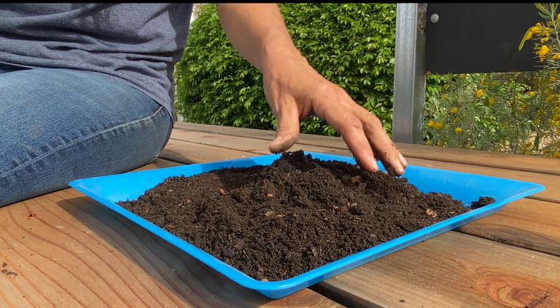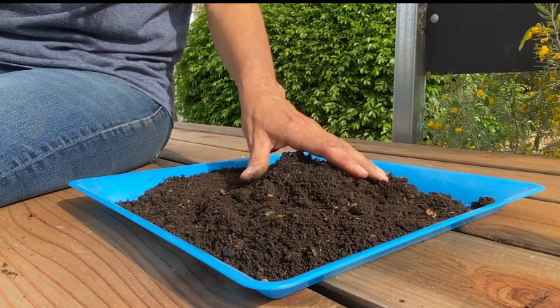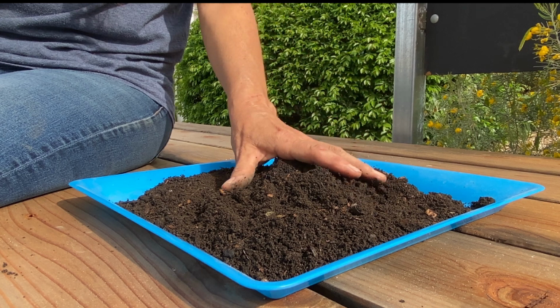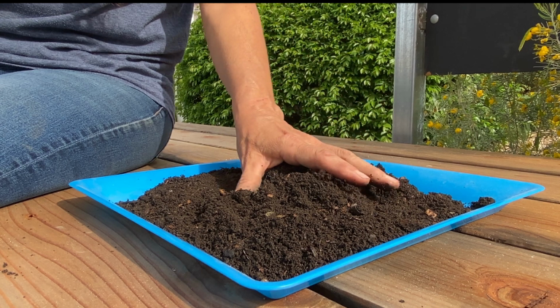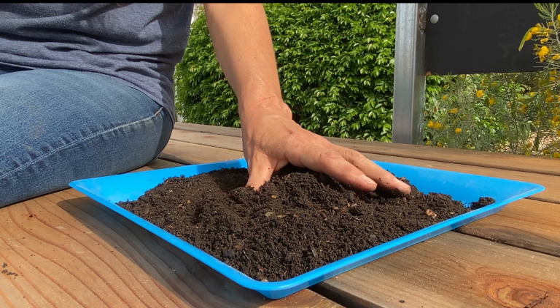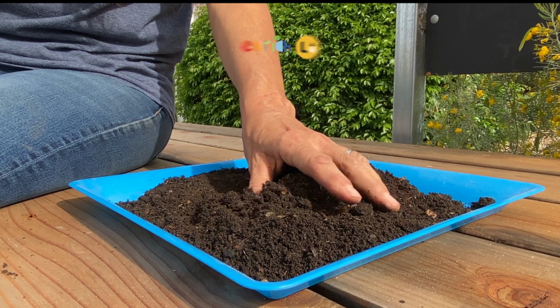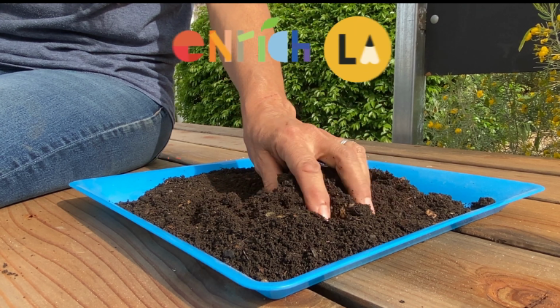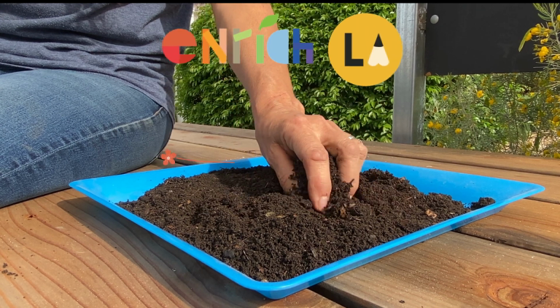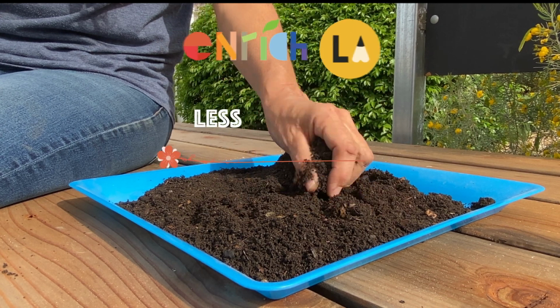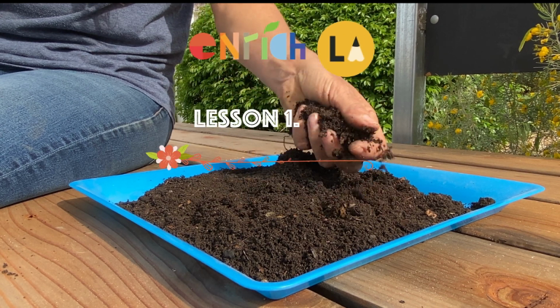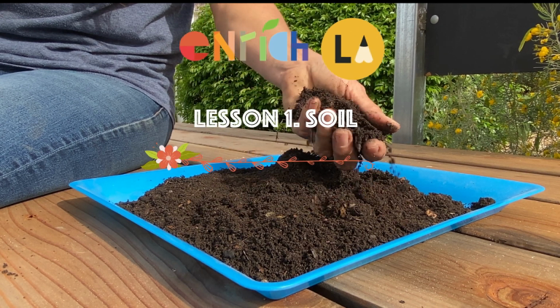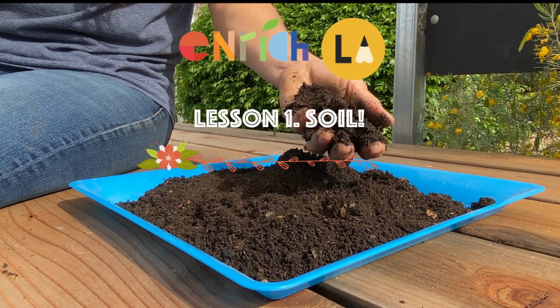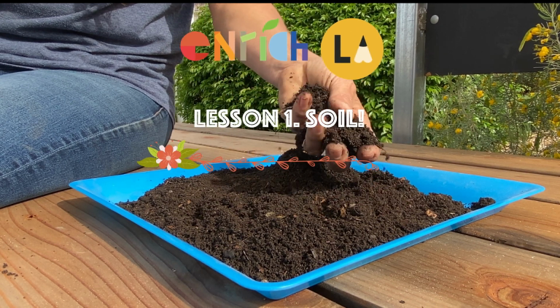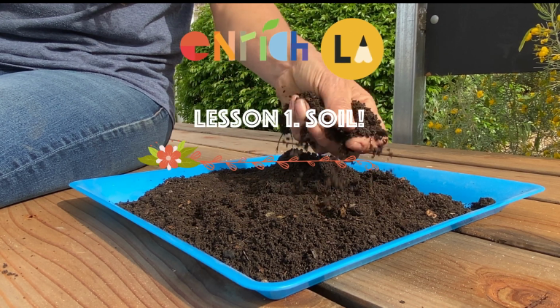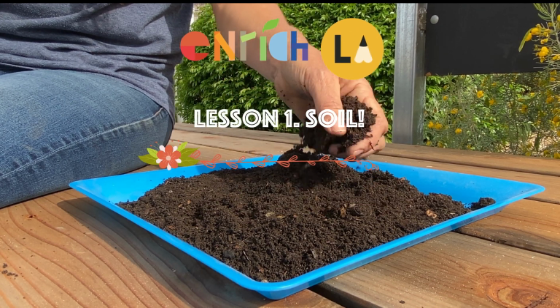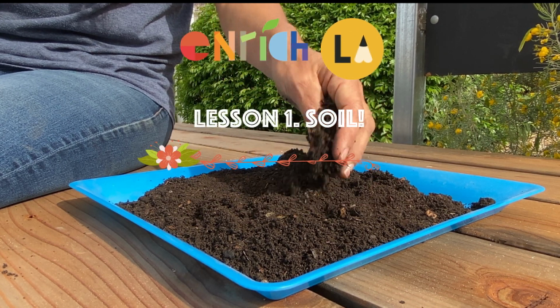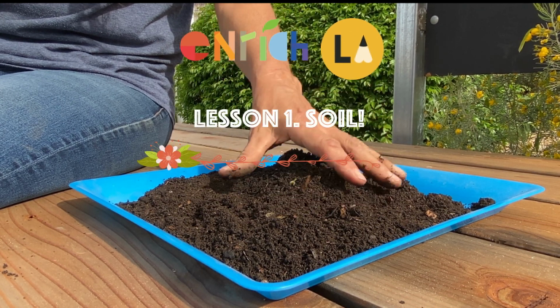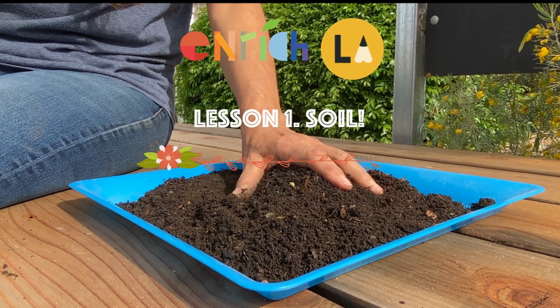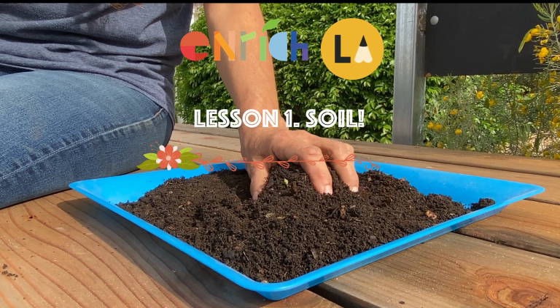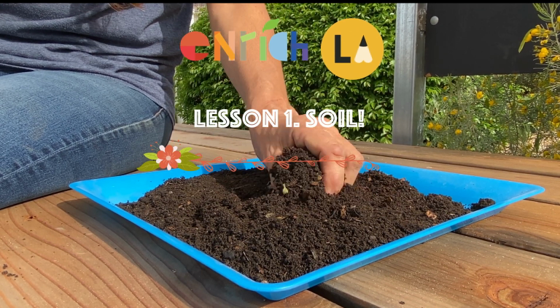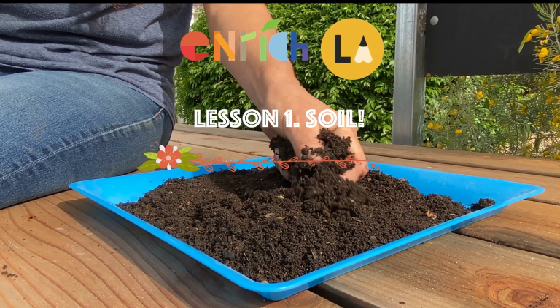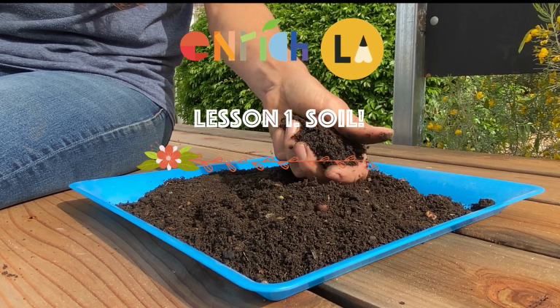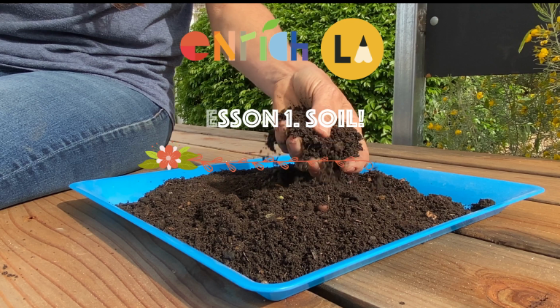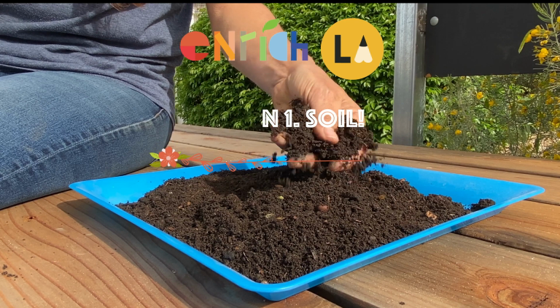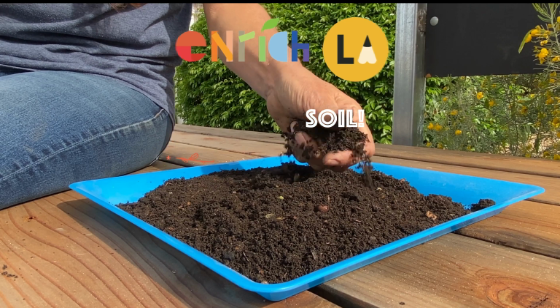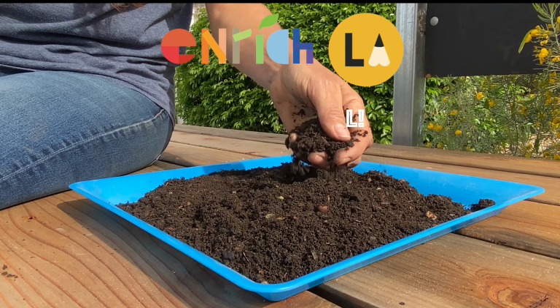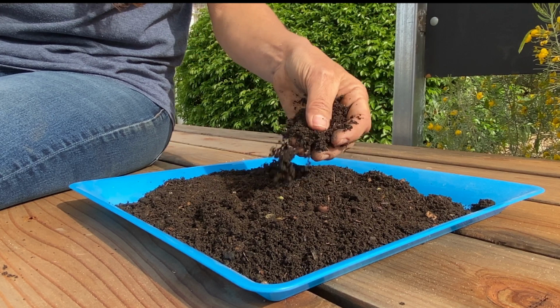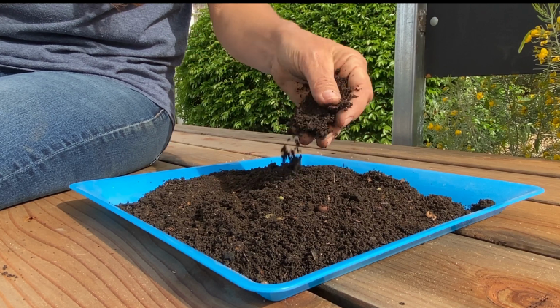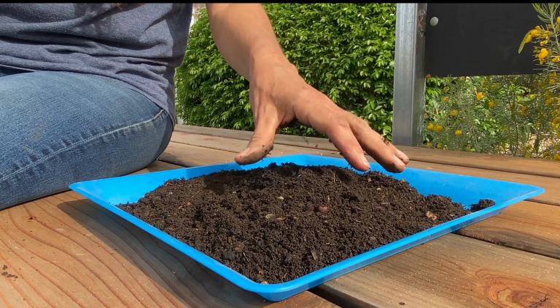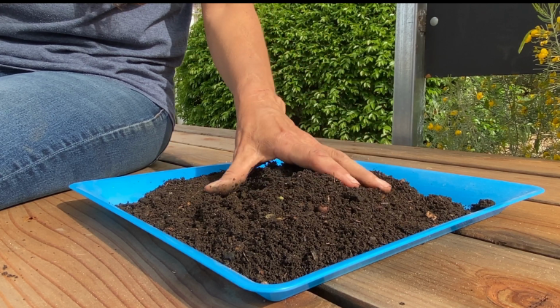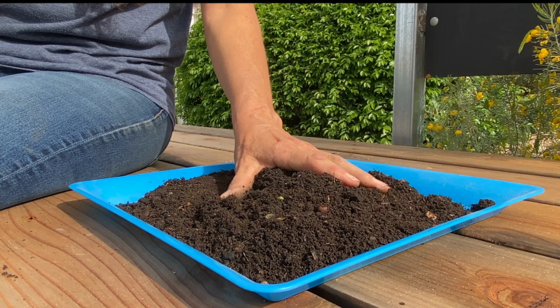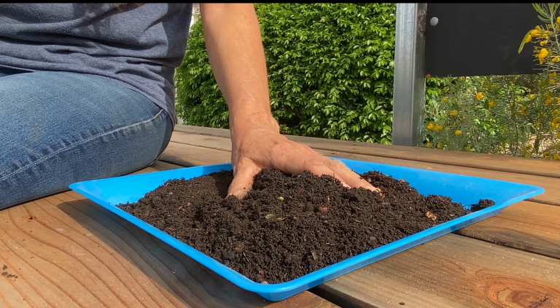Hi everyone! Welcome to our first Enrich LA garden video. Today we're going to be learning about soil.